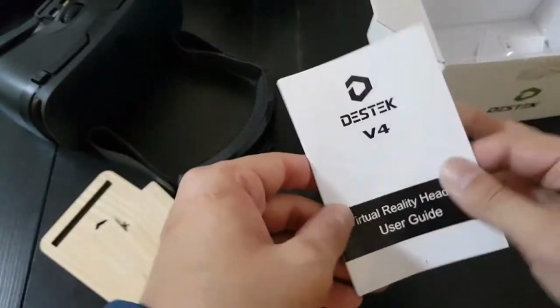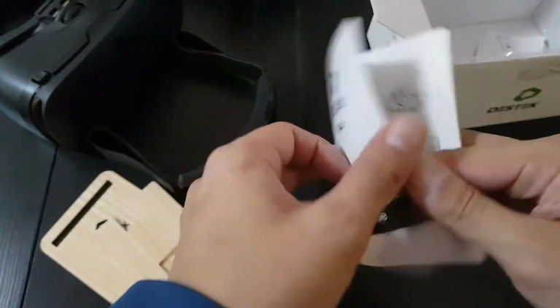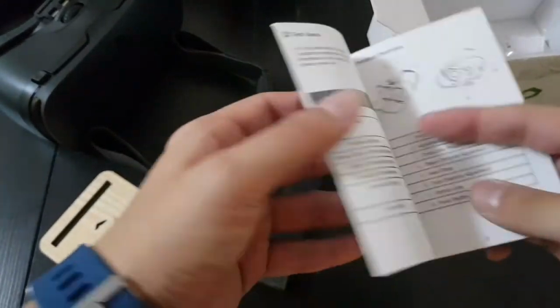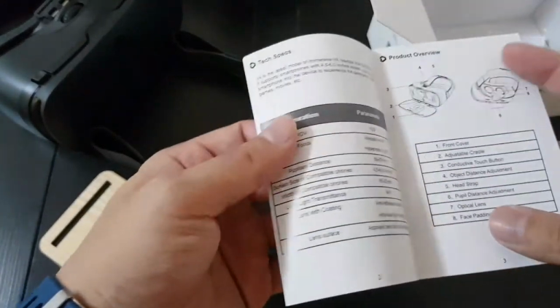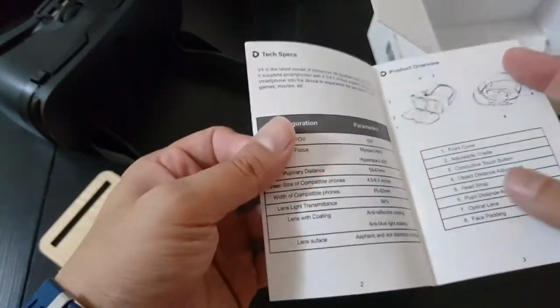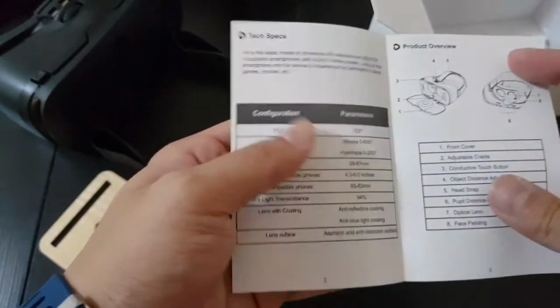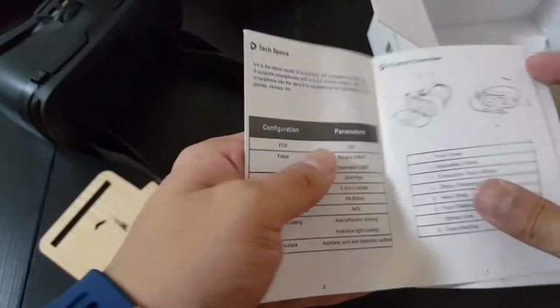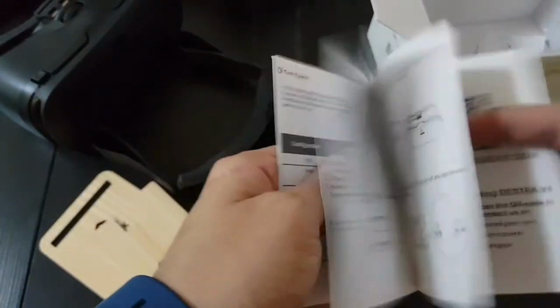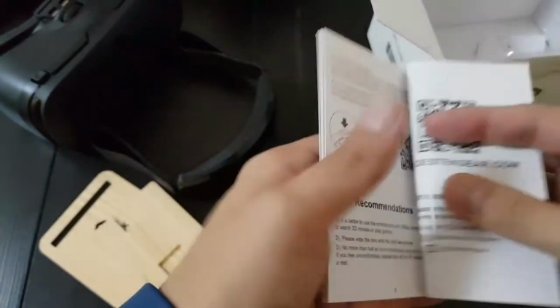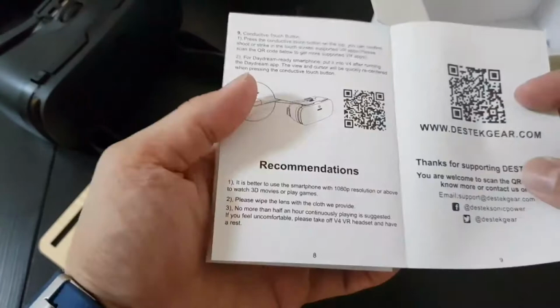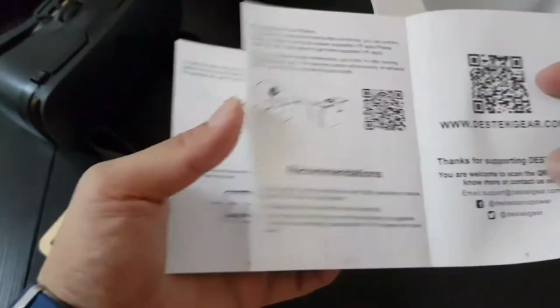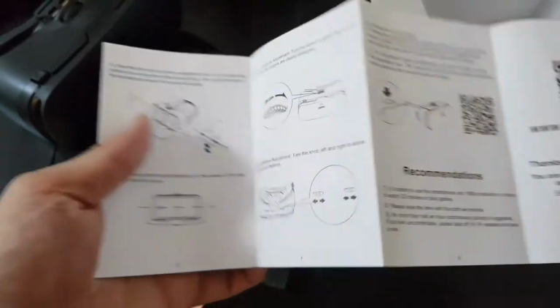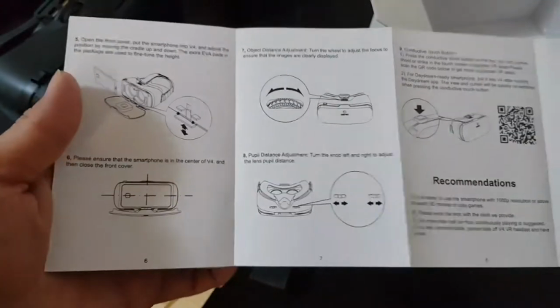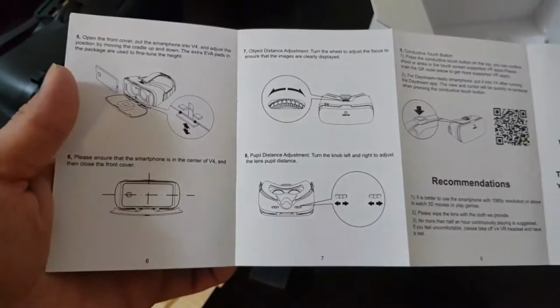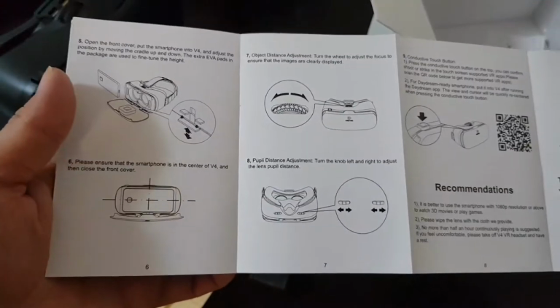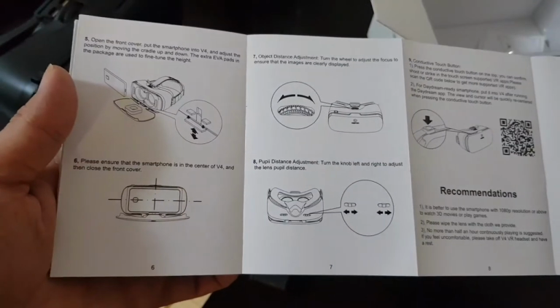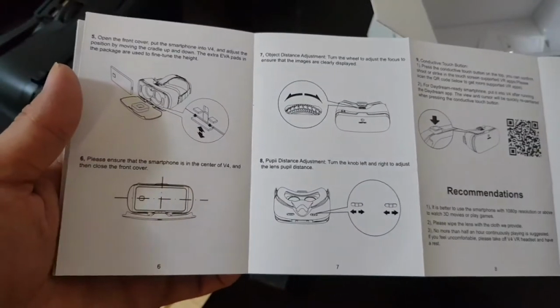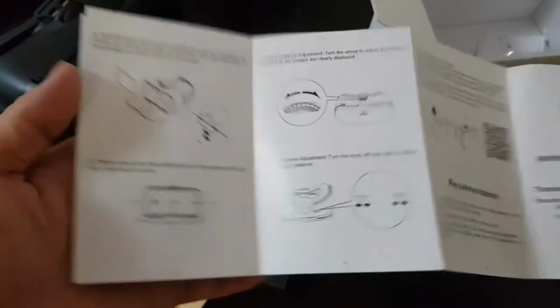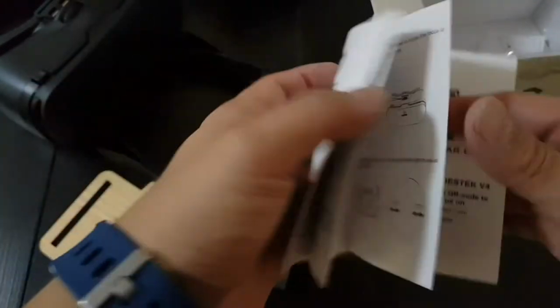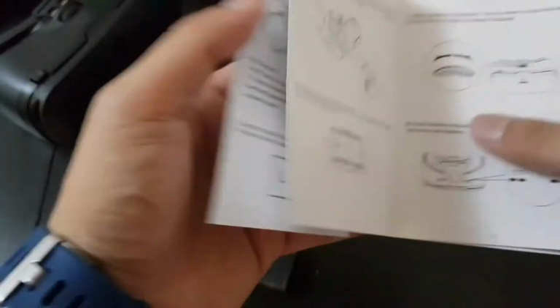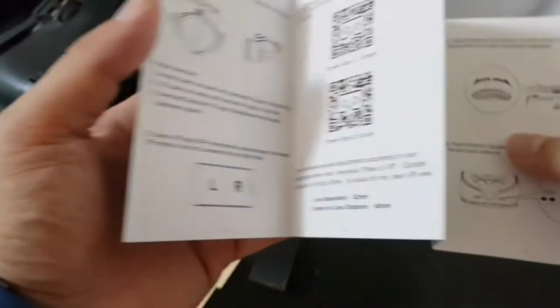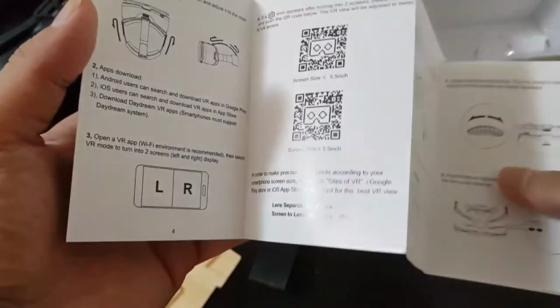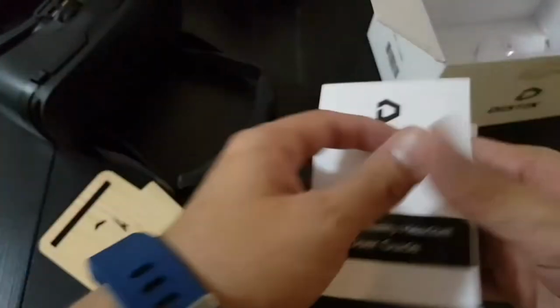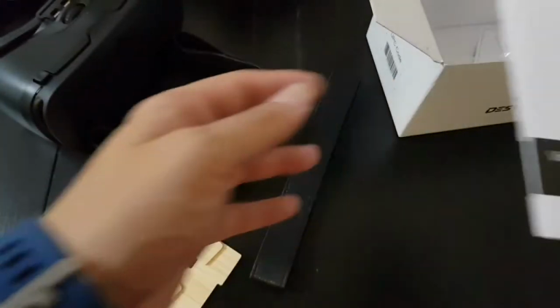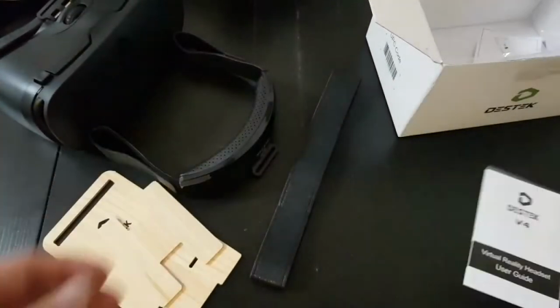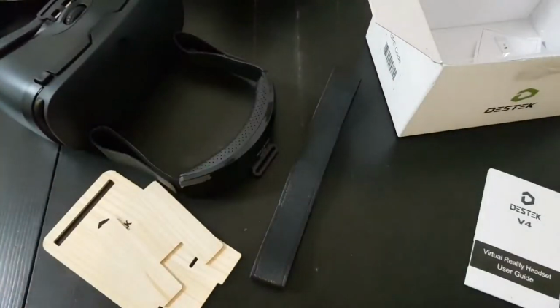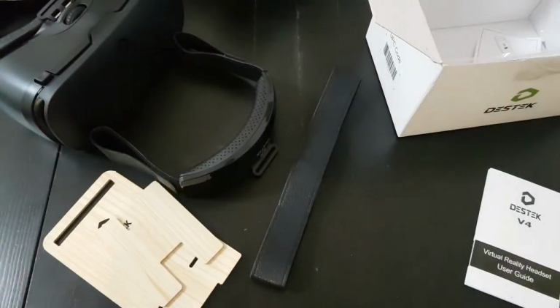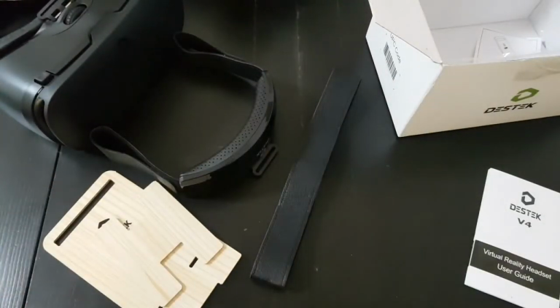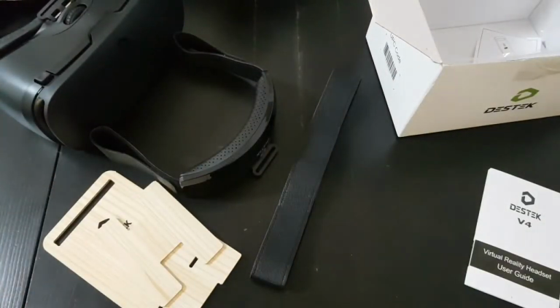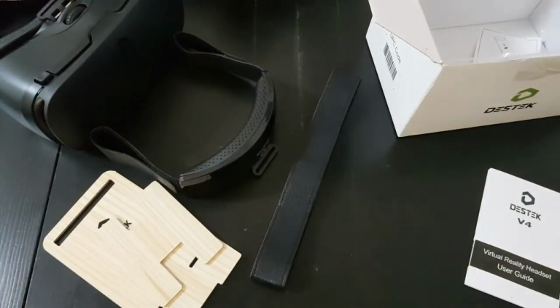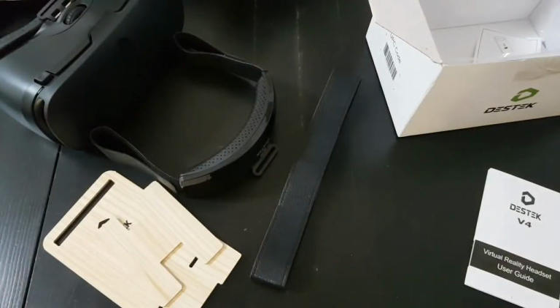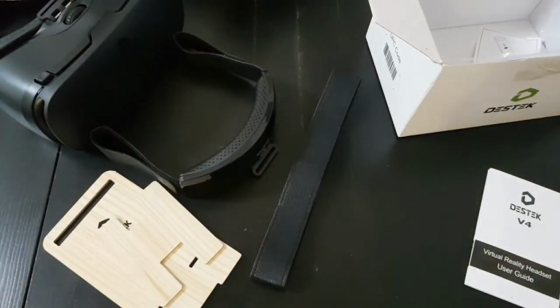Let's check out the headset — pretty standard stuff. Let me set it up, give it a try. I'll be back.